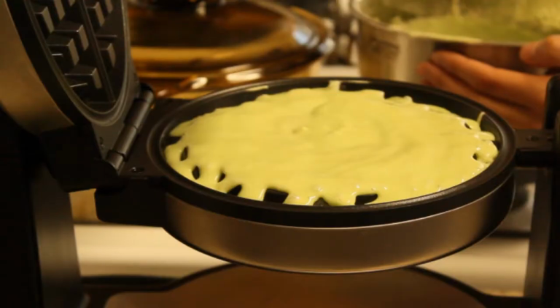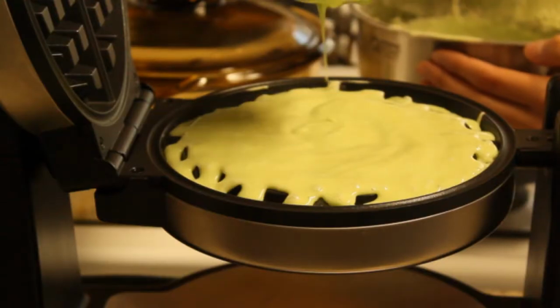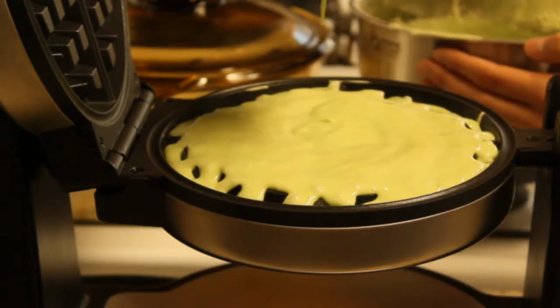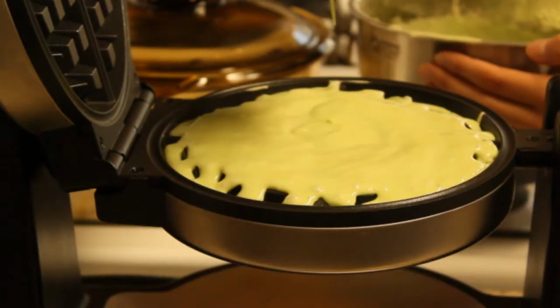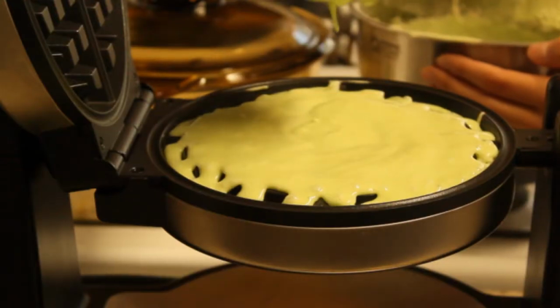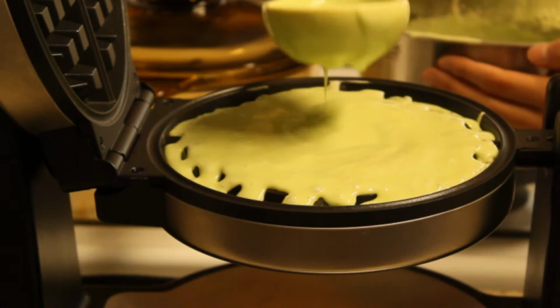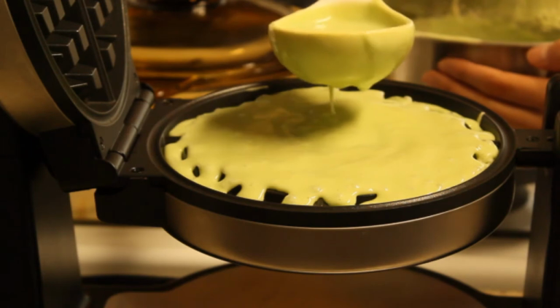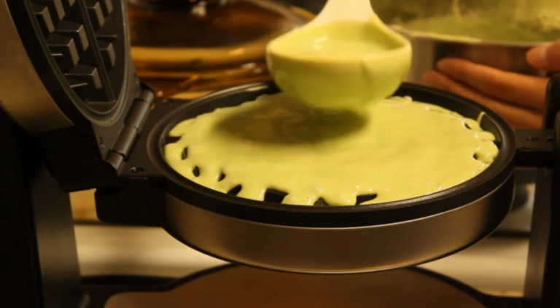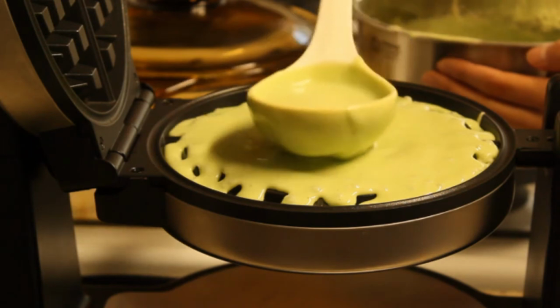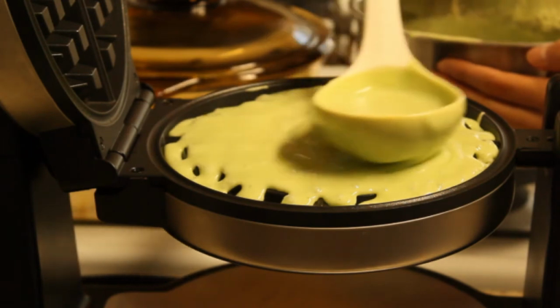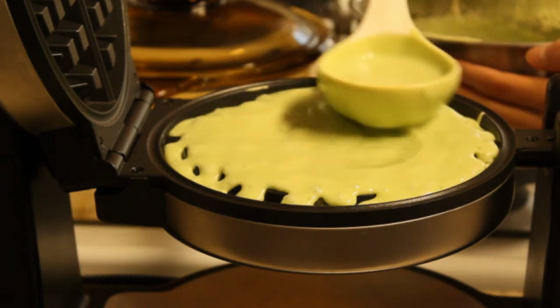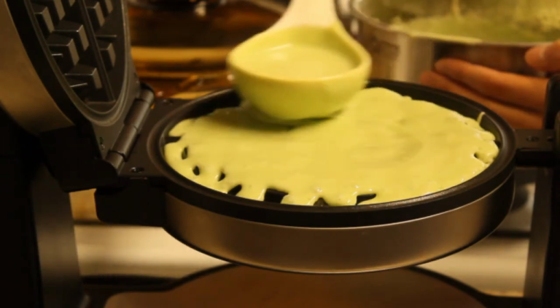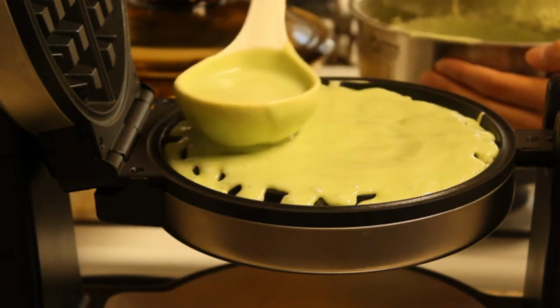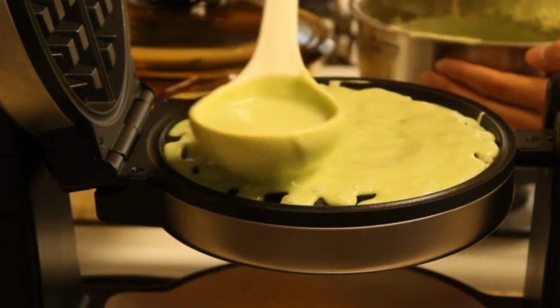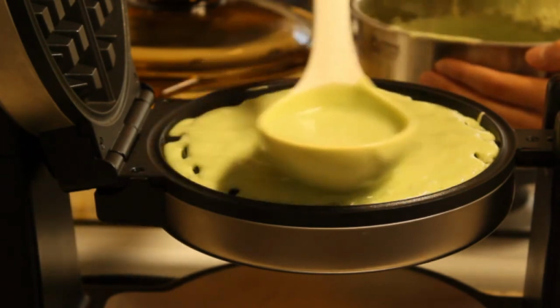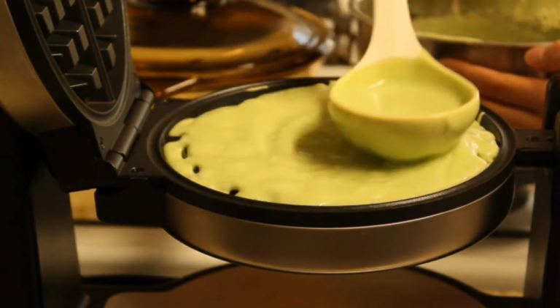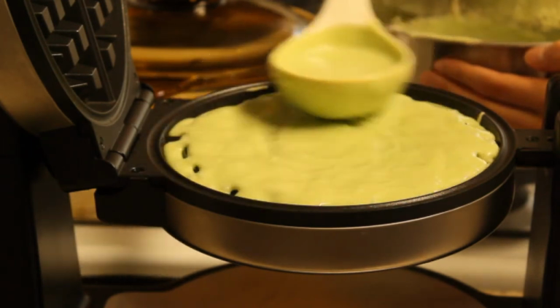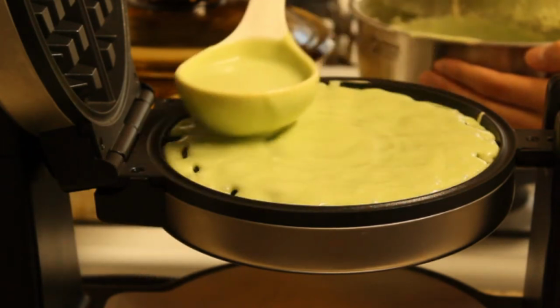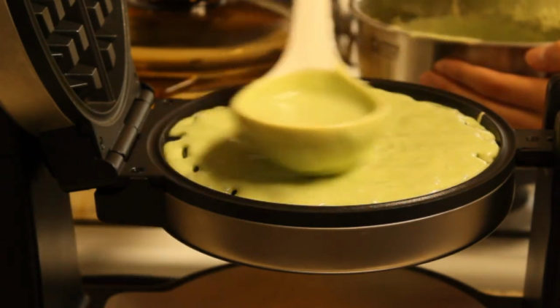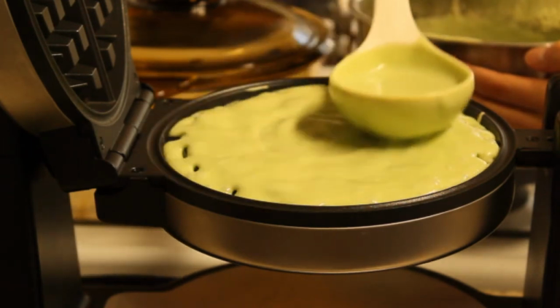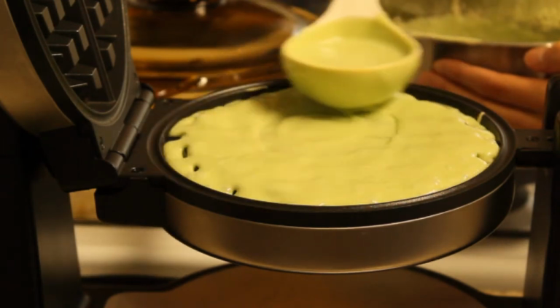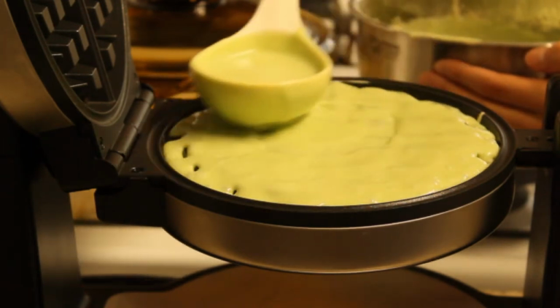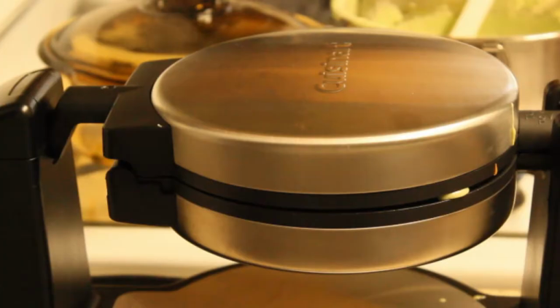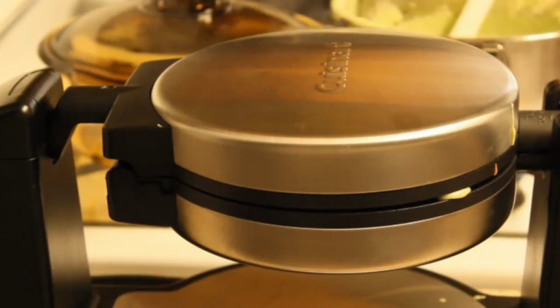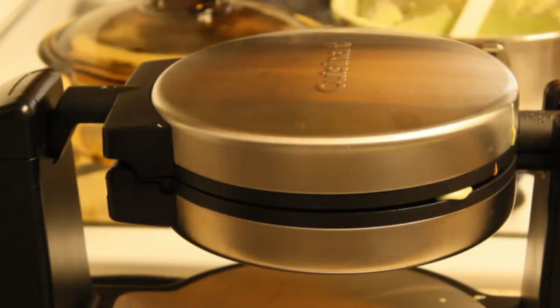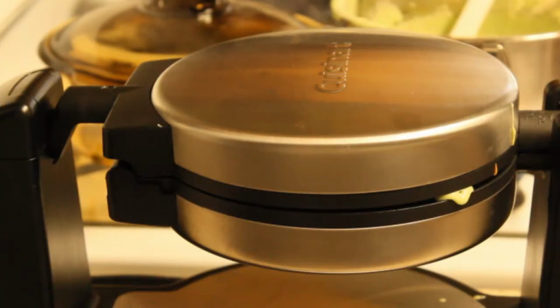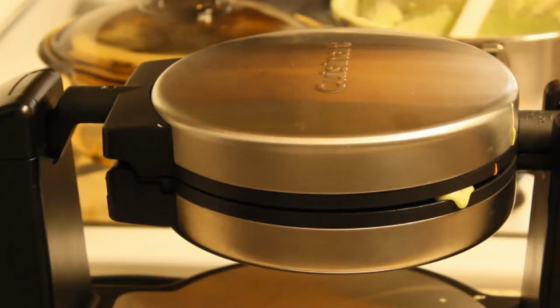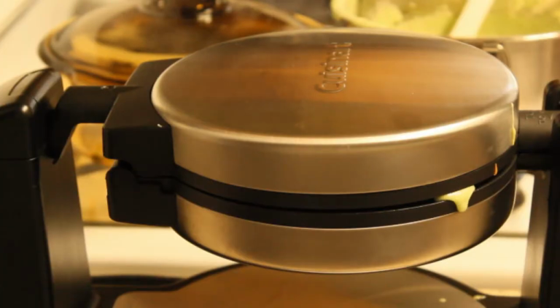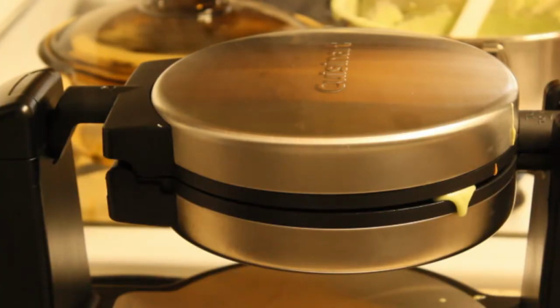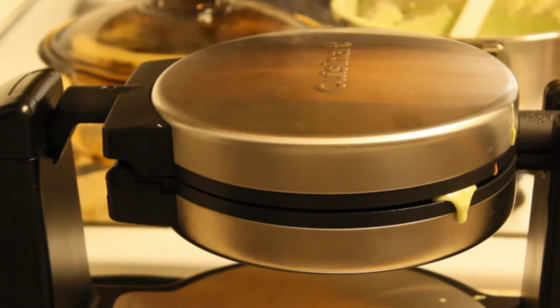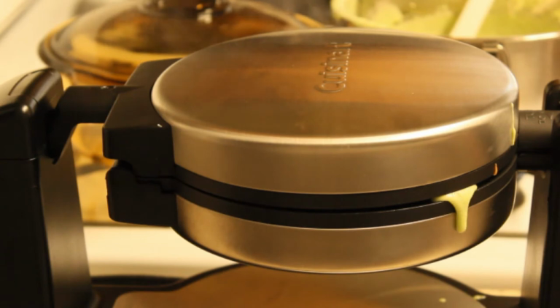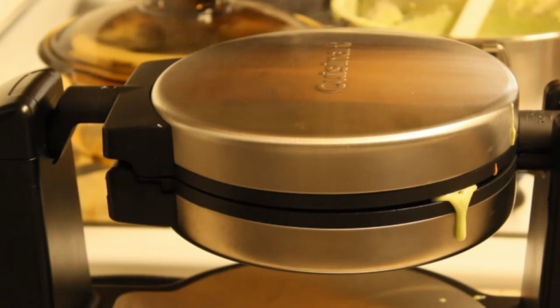Next, you want to add just enough batter onto the waffle iron. Otherwise, this will happen. Gross!